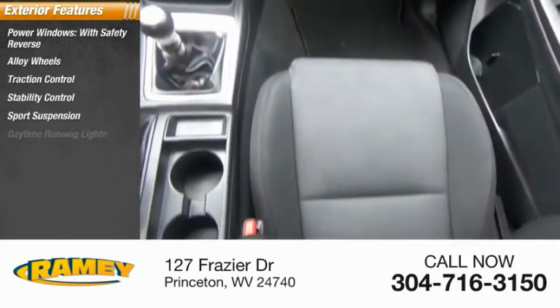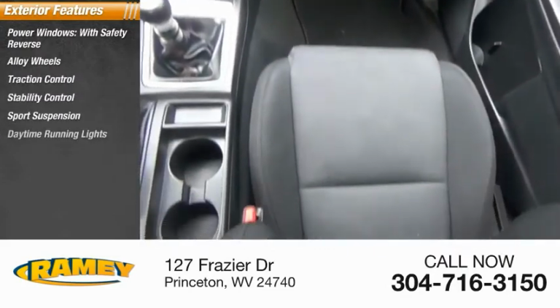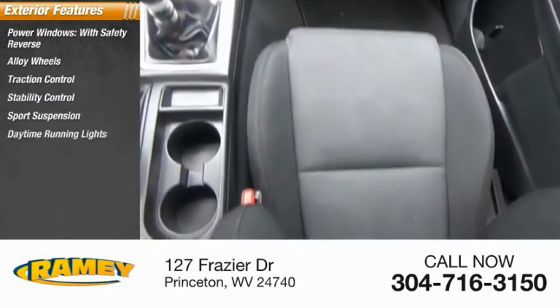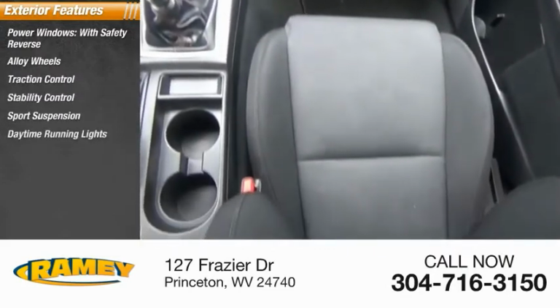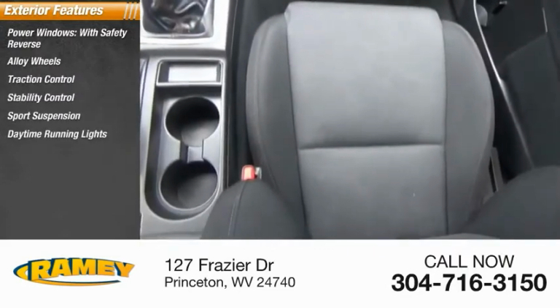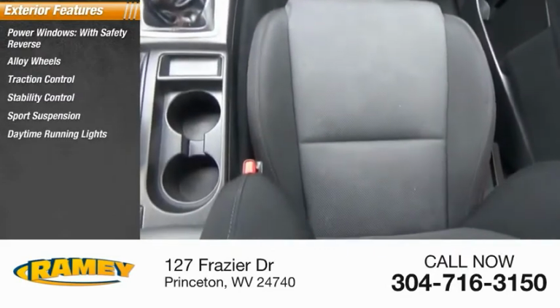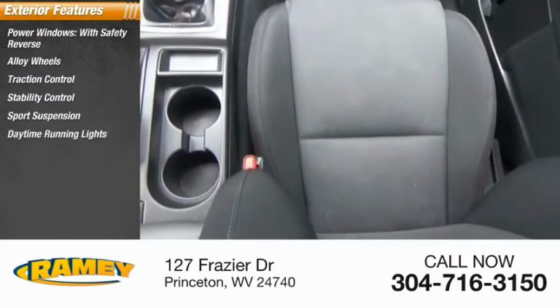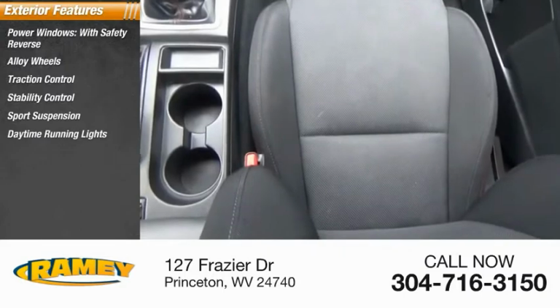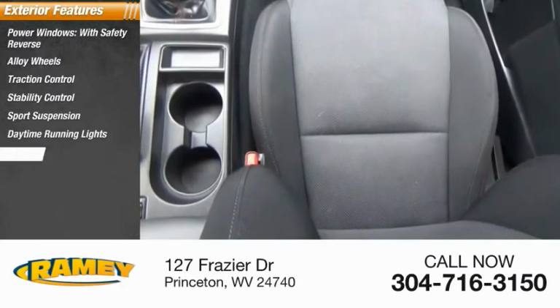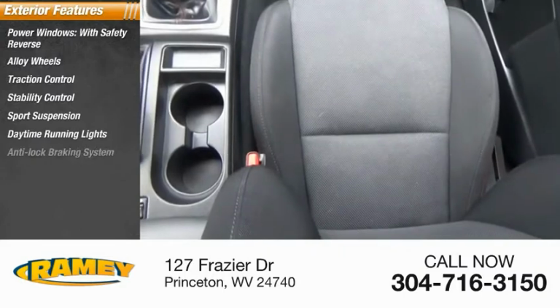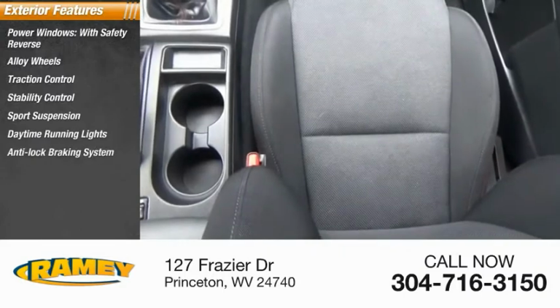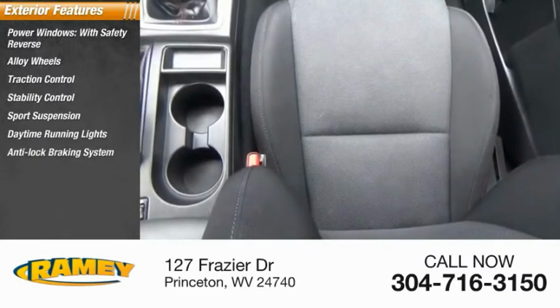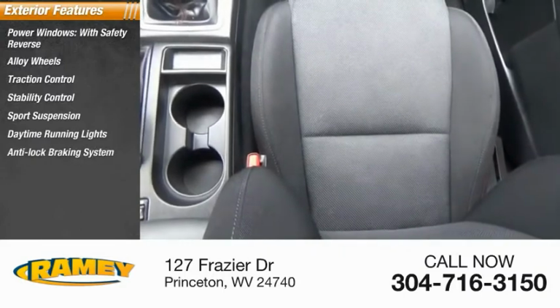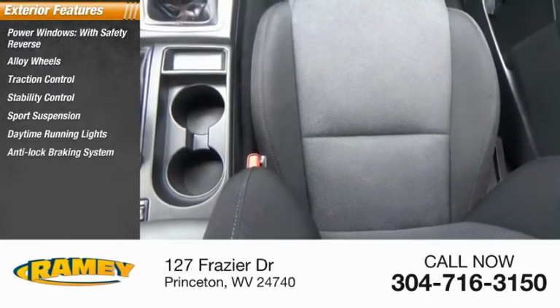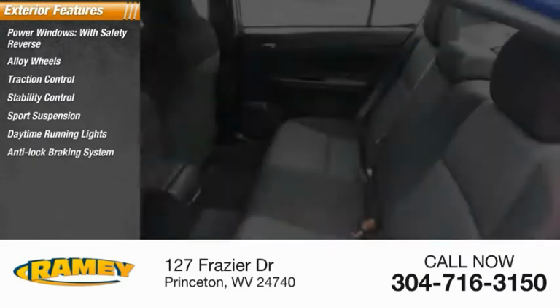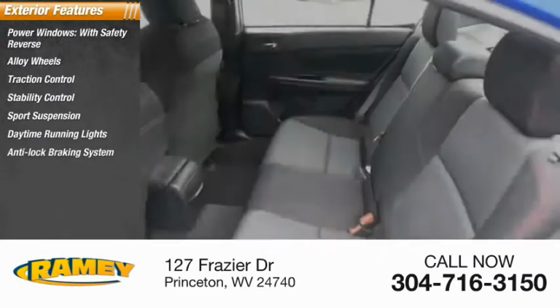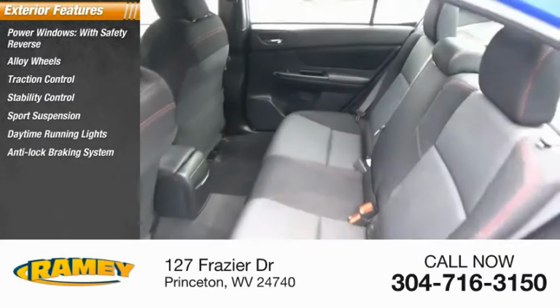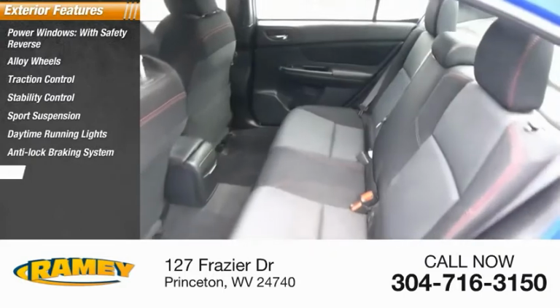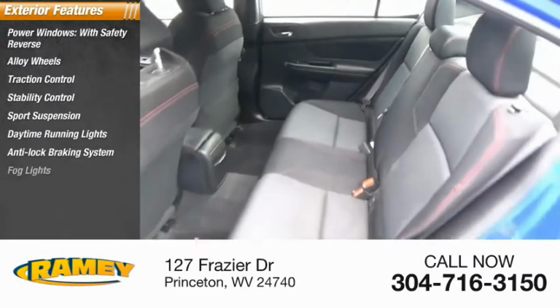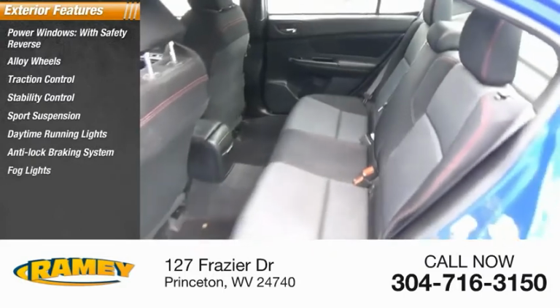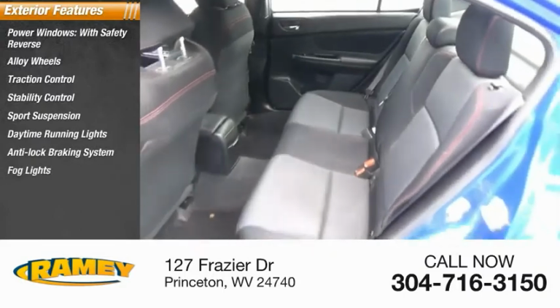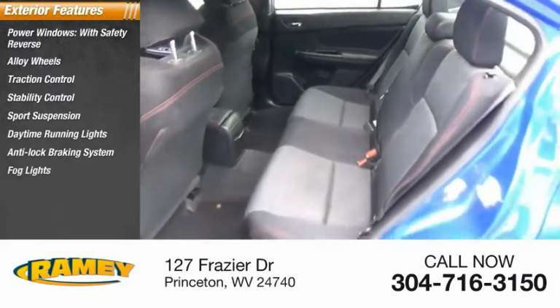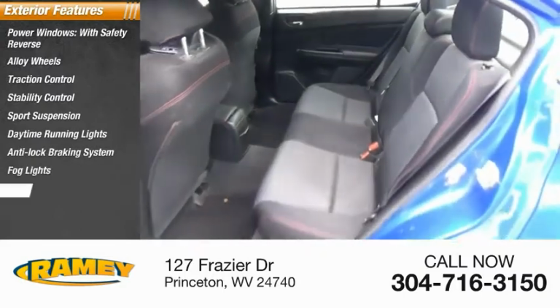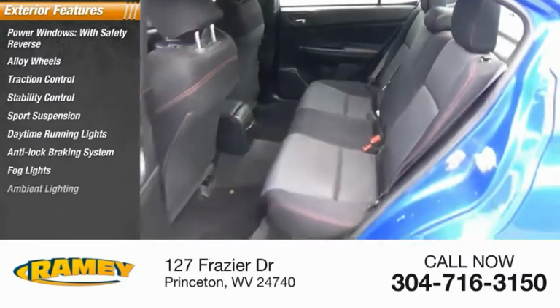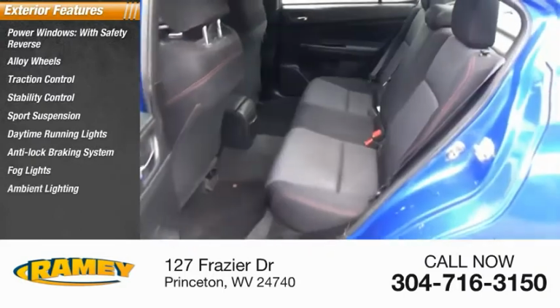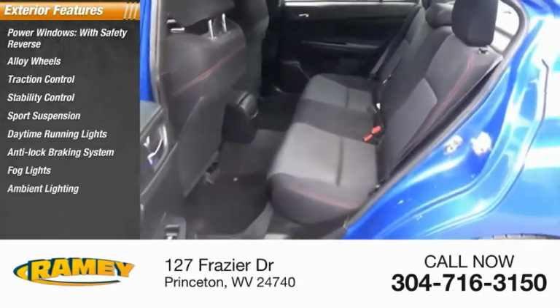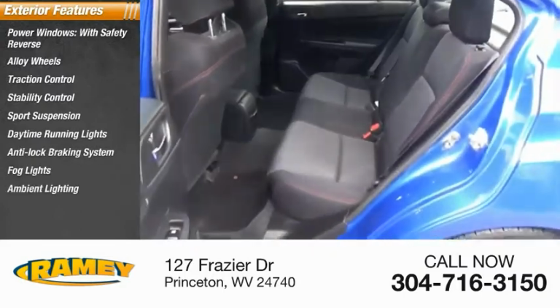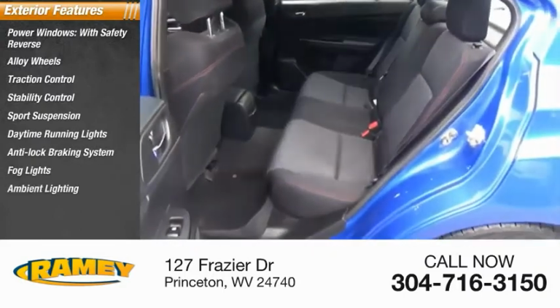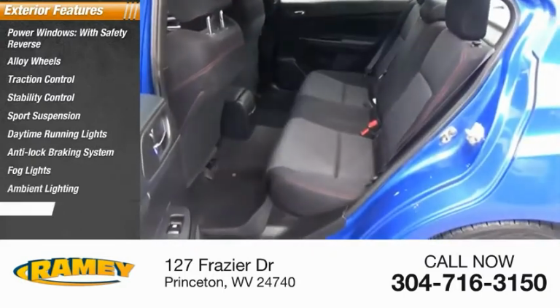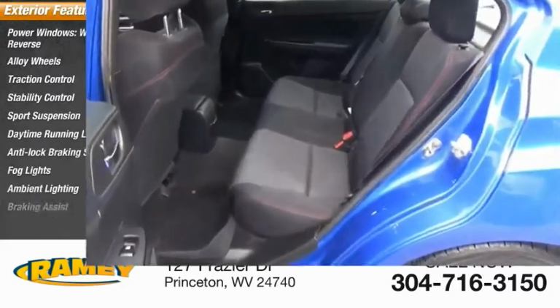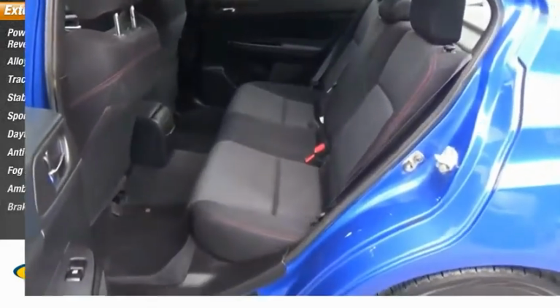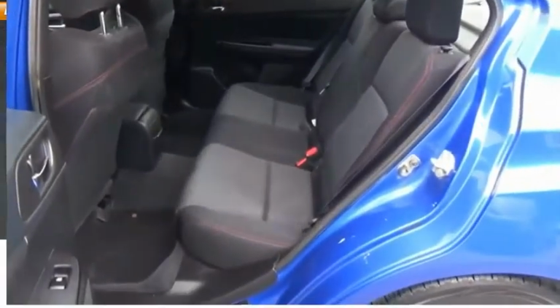Daytime running lights, anti-lock braking system, fog lights, ambient lighting, and braking assist.